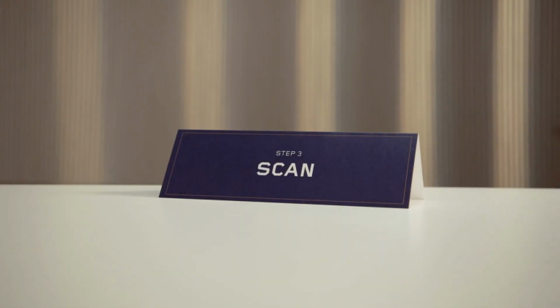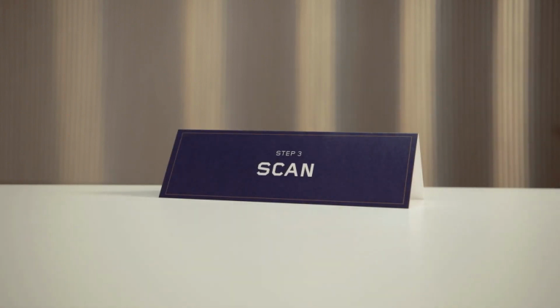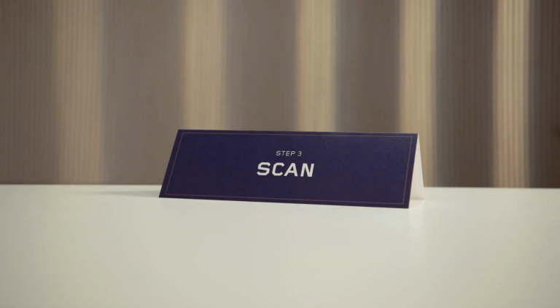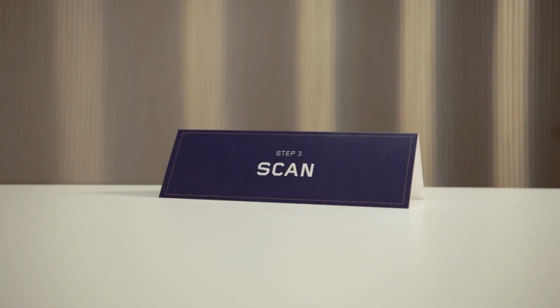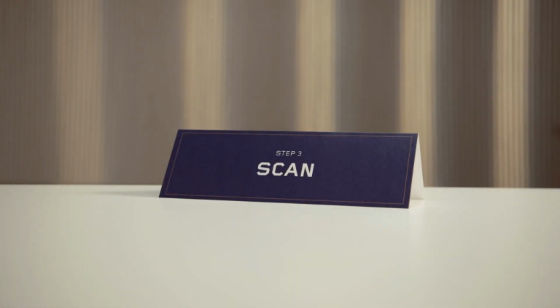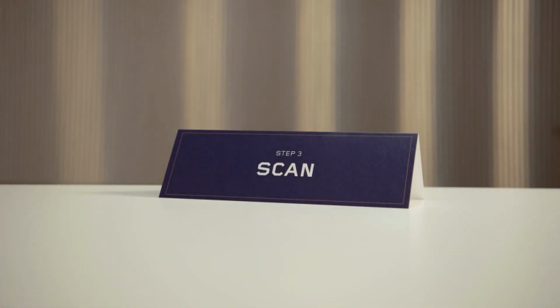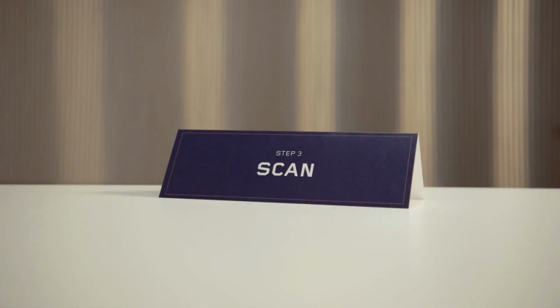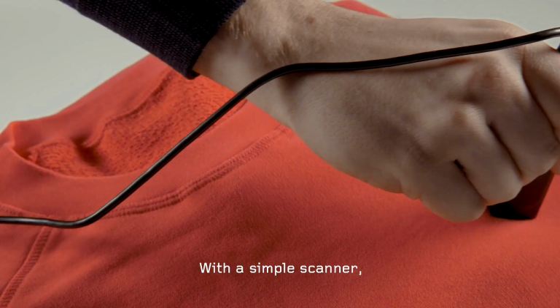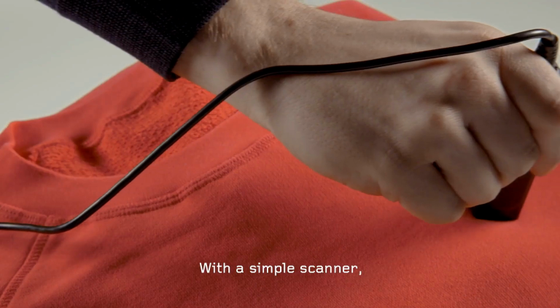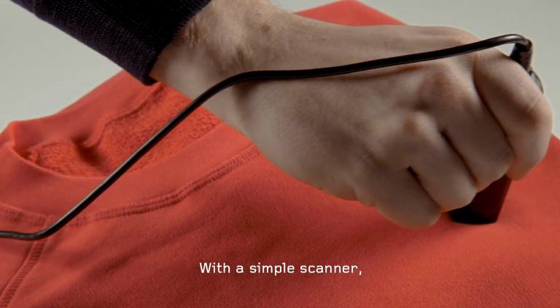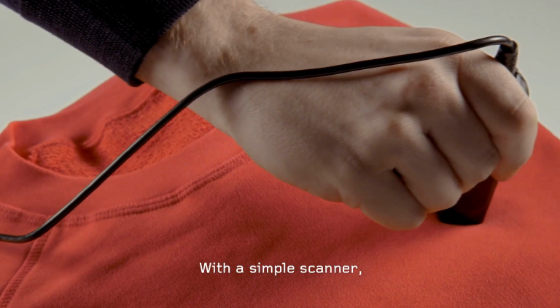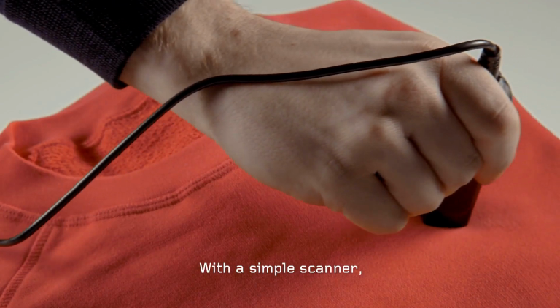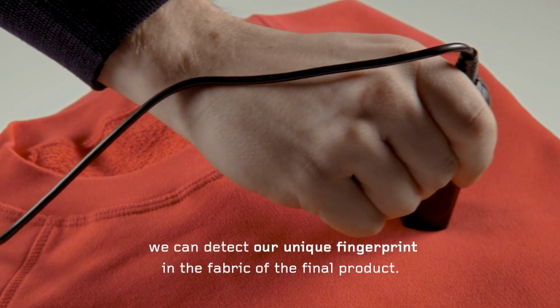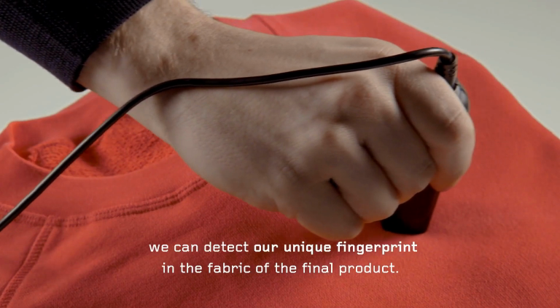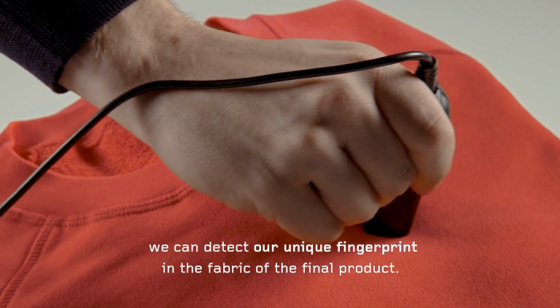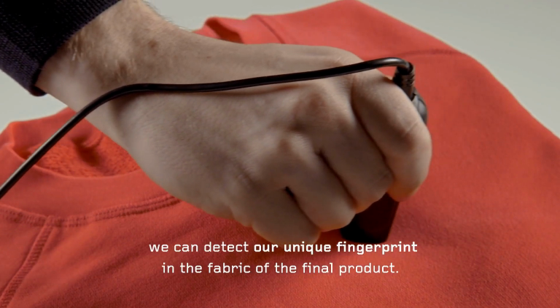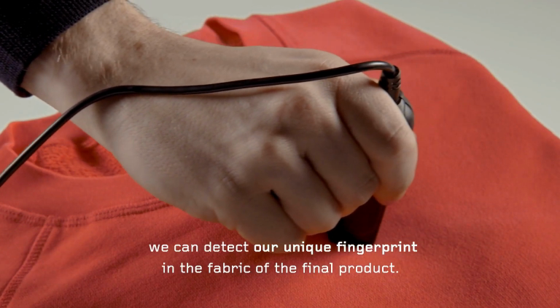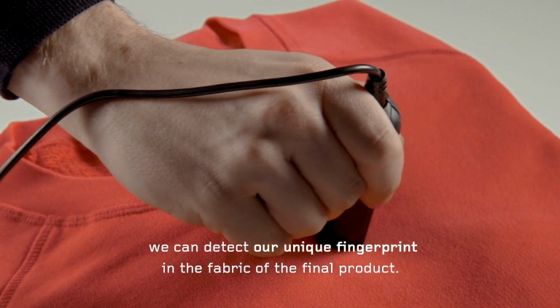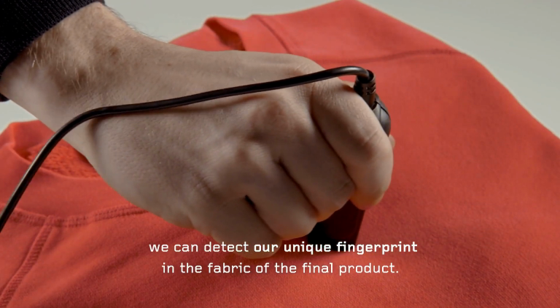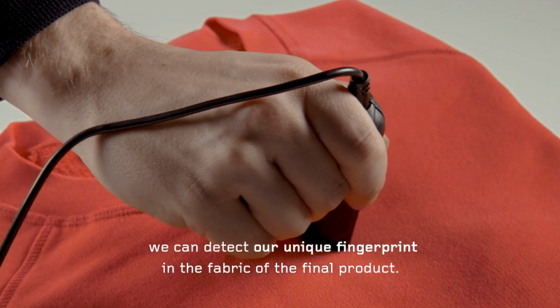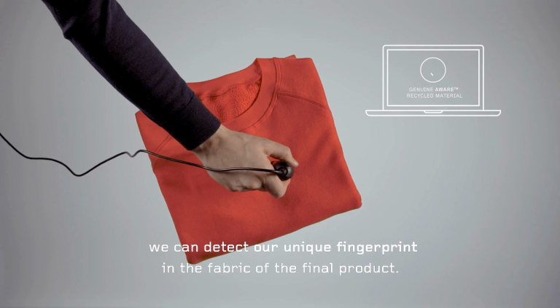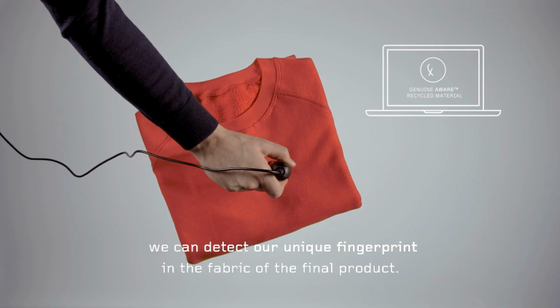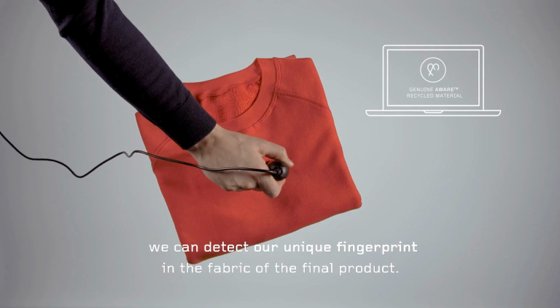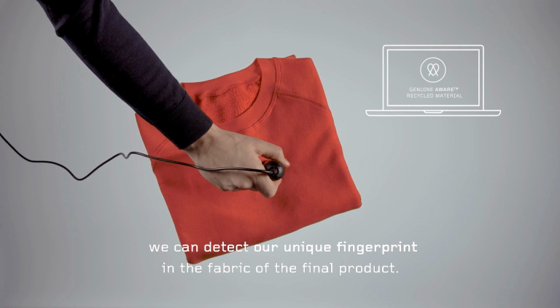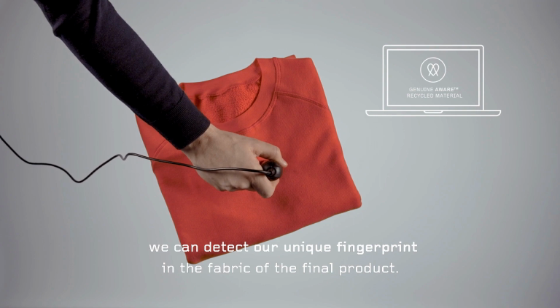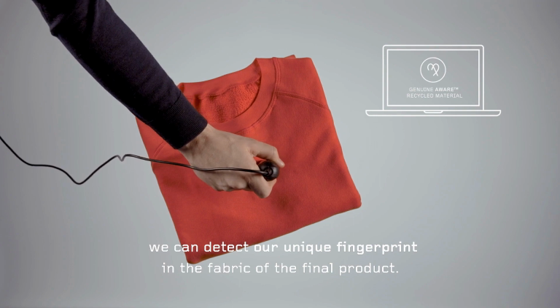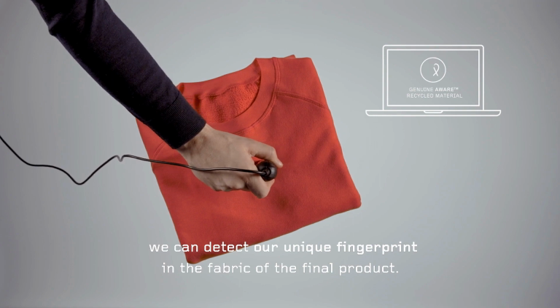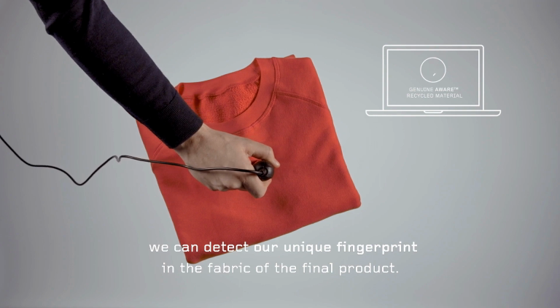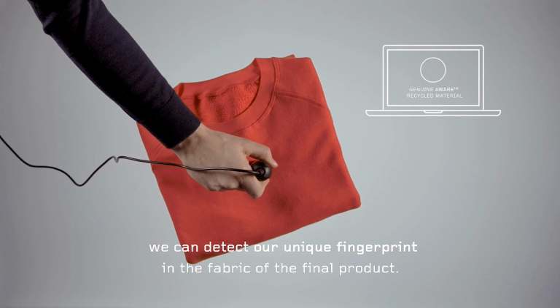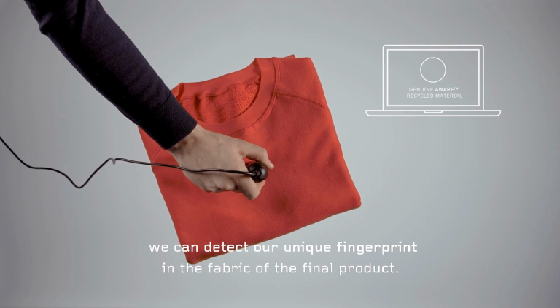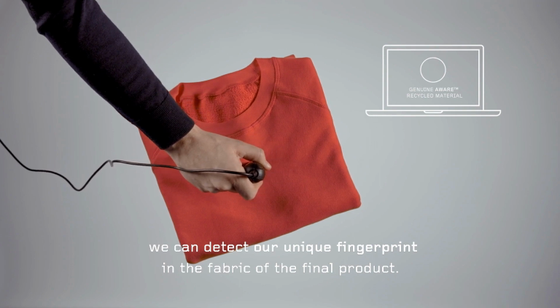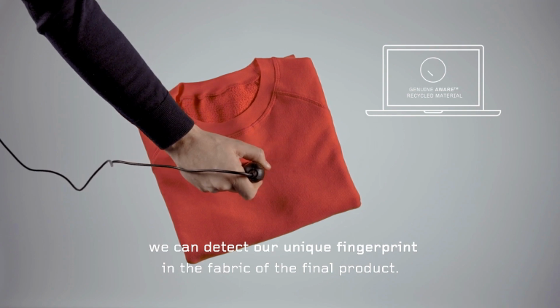Step three: scanning. With a simple scanner, we can detect our unique fingerprint in the fabric of the final product.